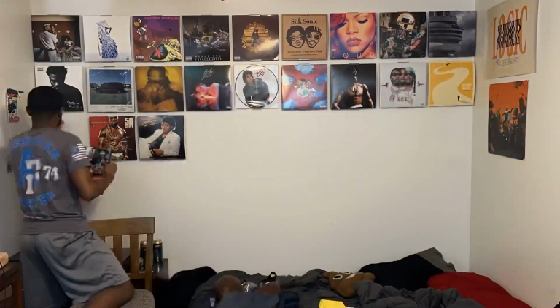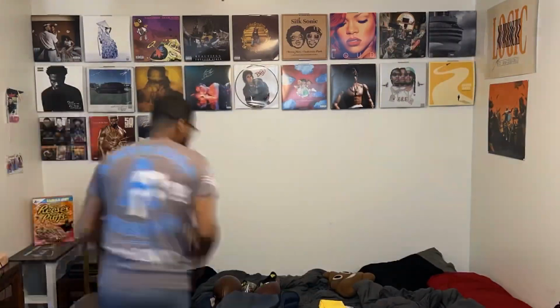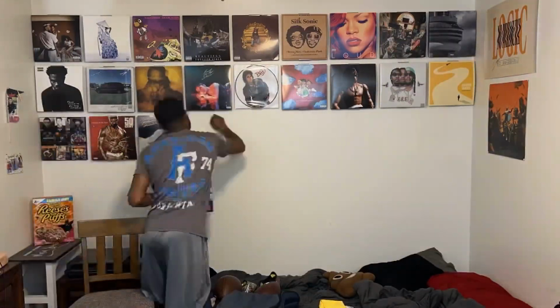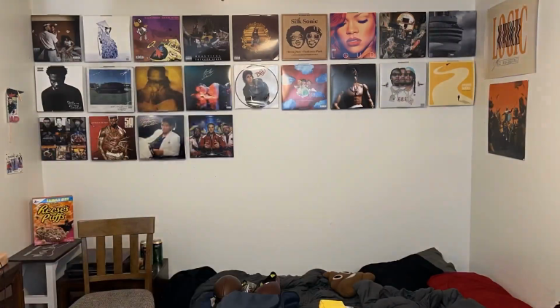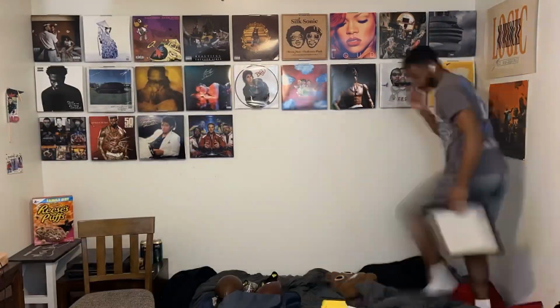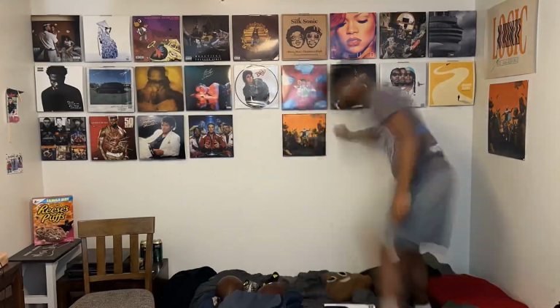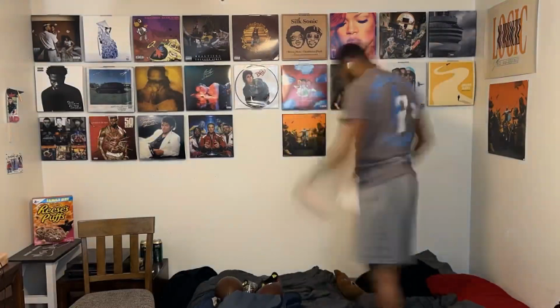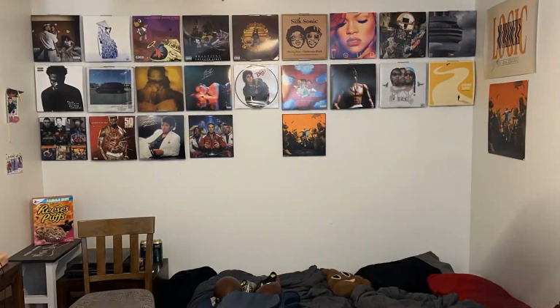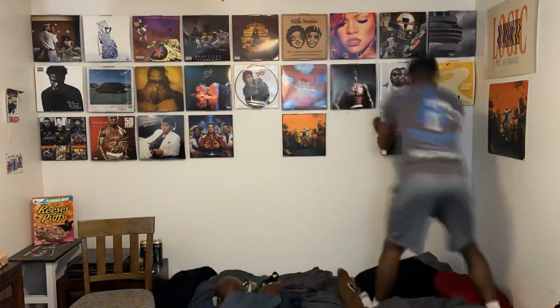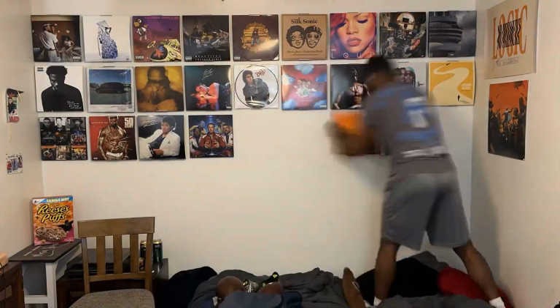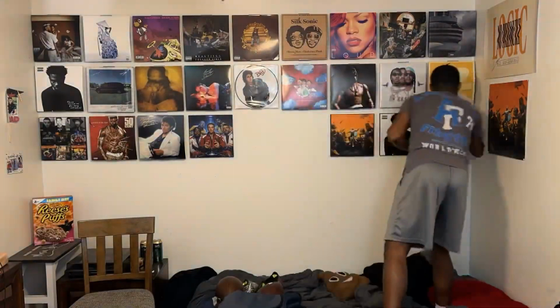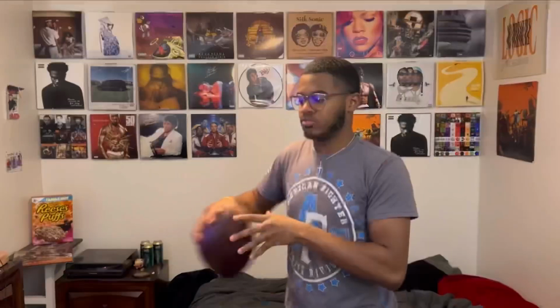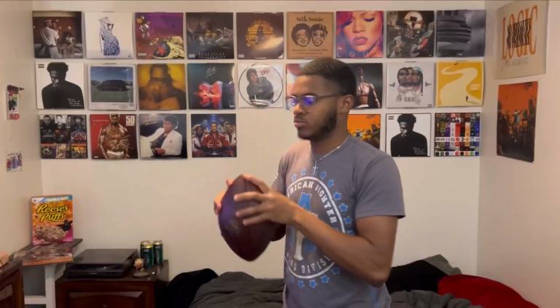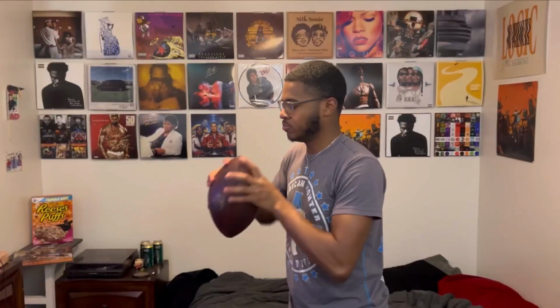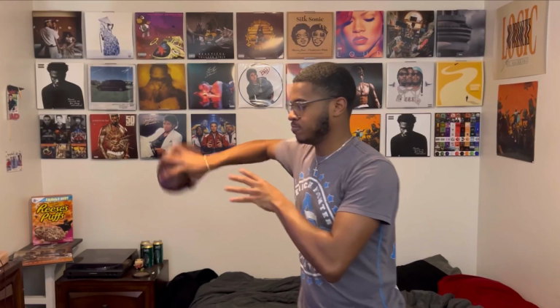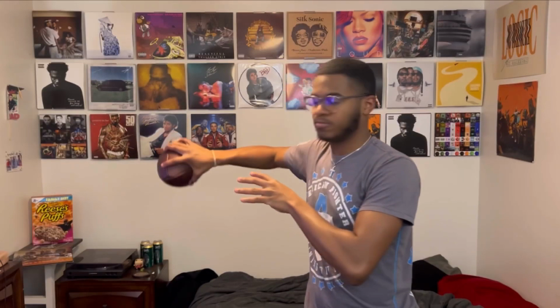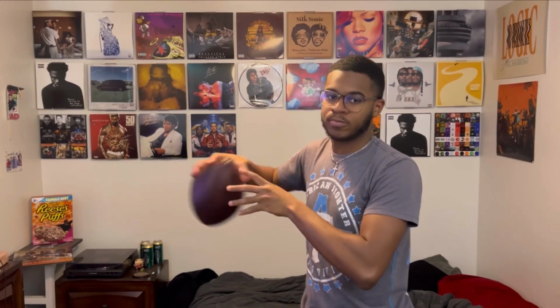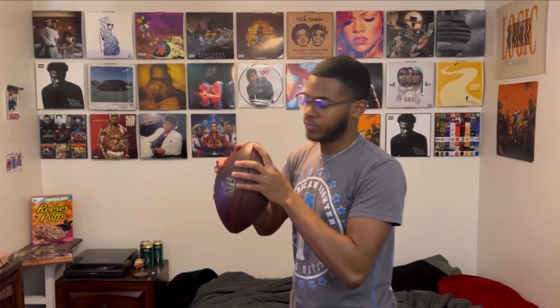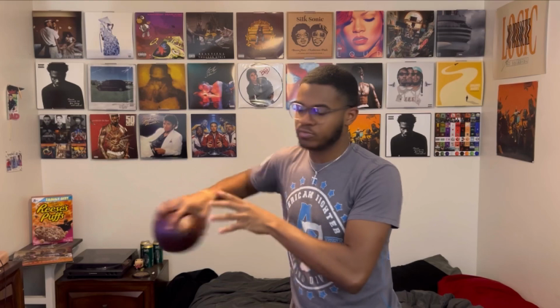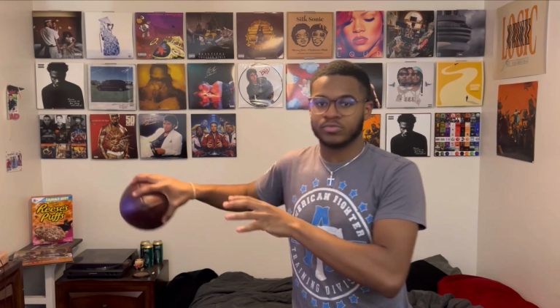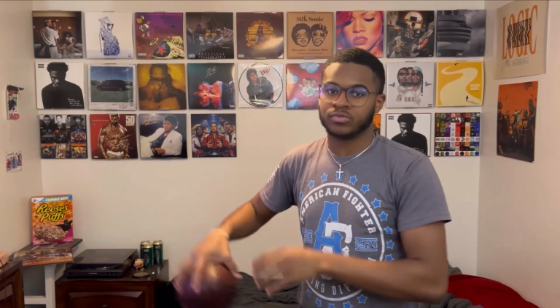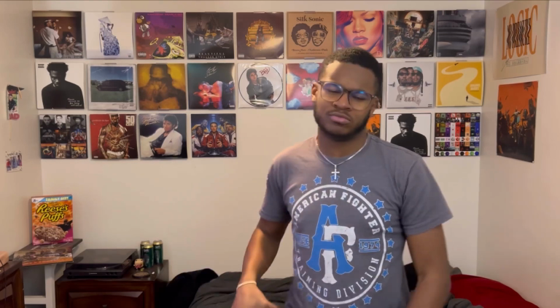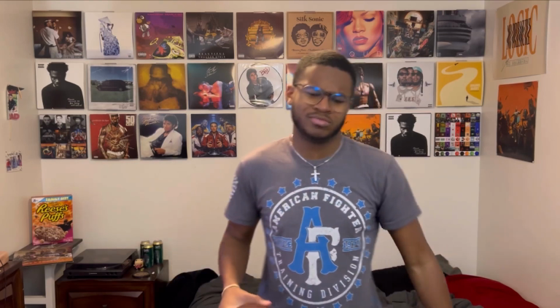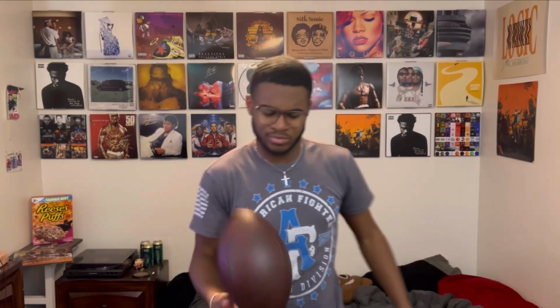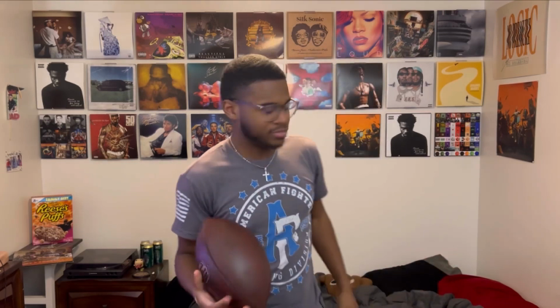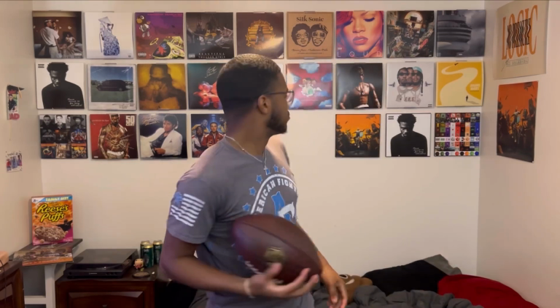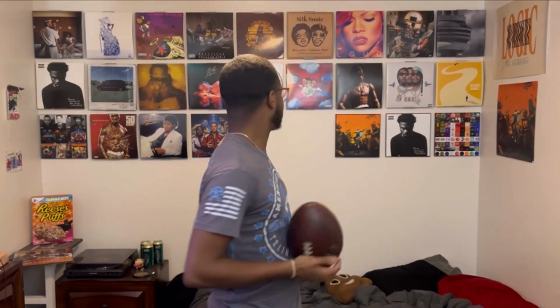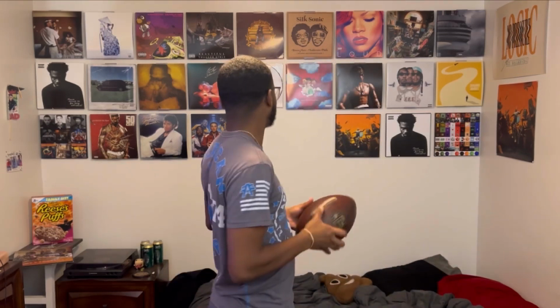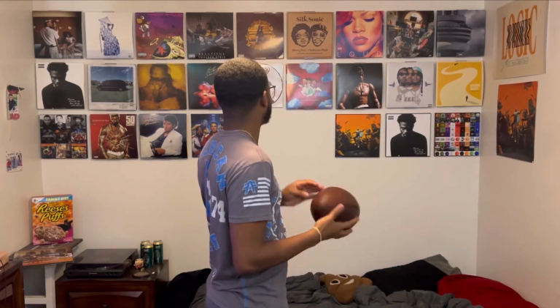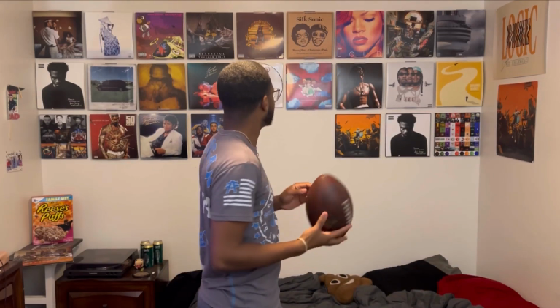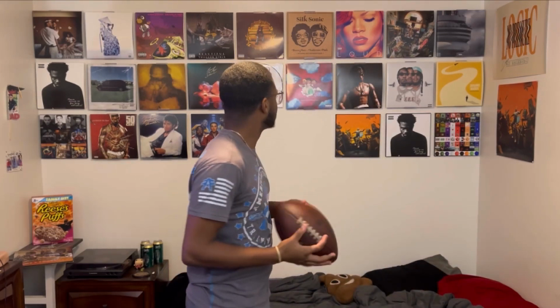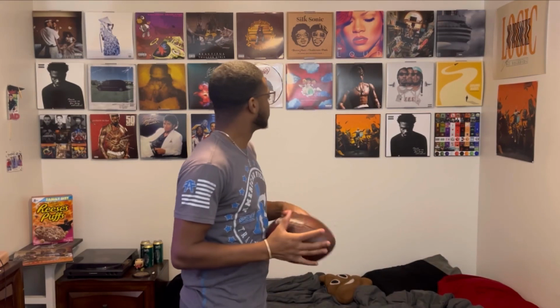Also, shout out Rihanna — I got that Loud vinyl like two days ago. Man Down is just too good, that song is amazing.